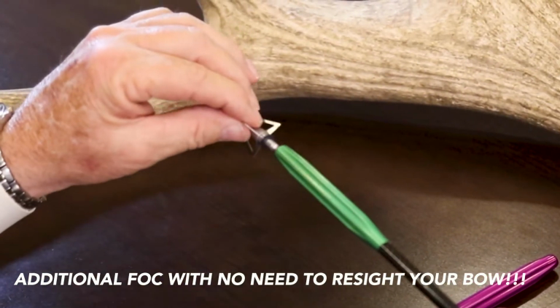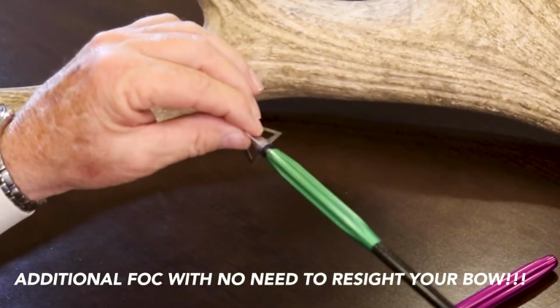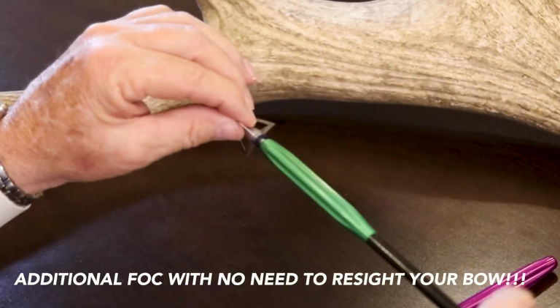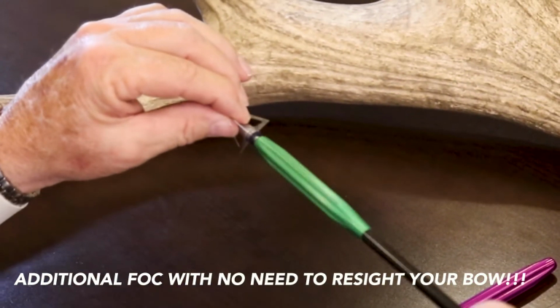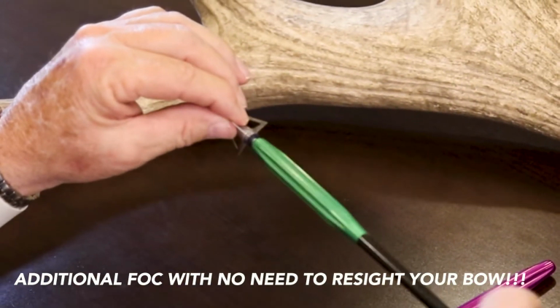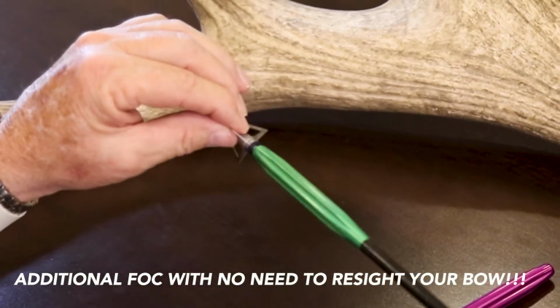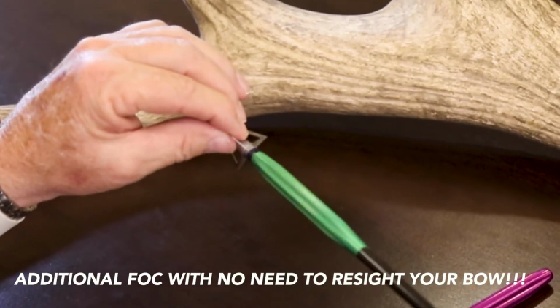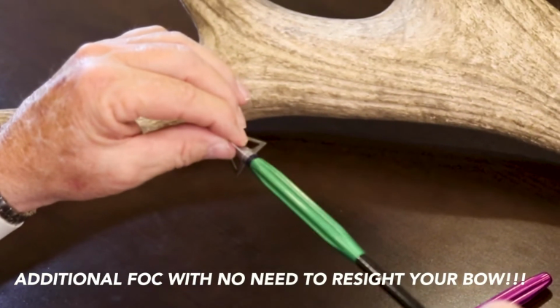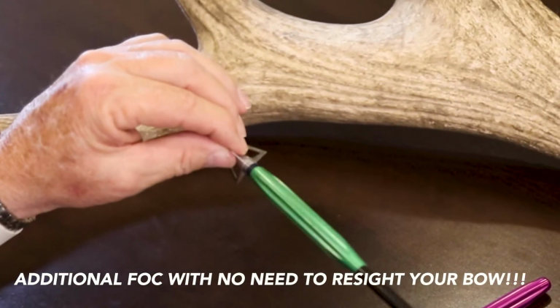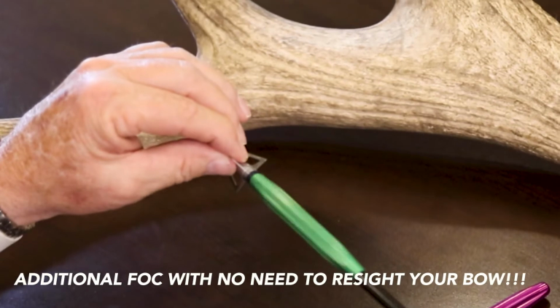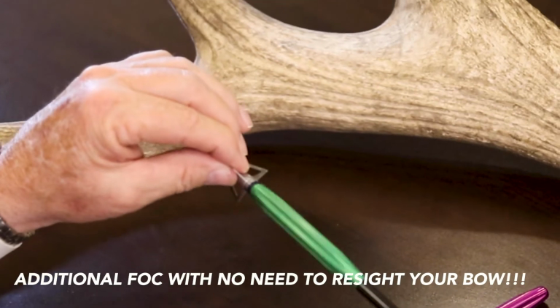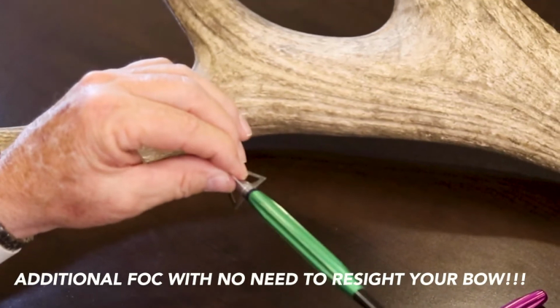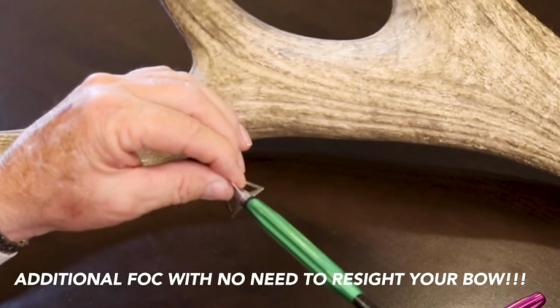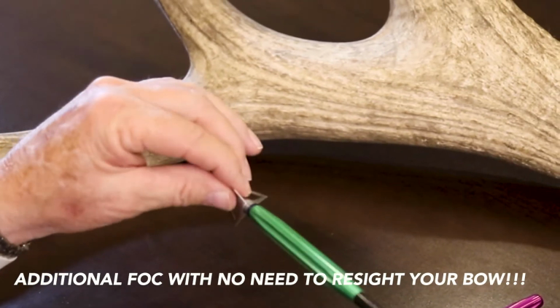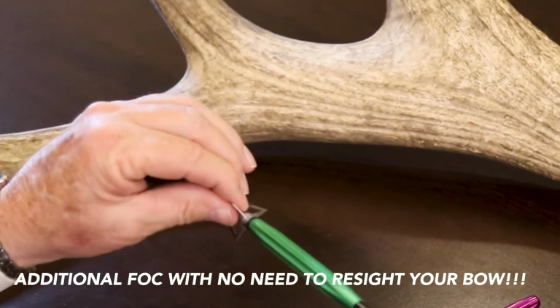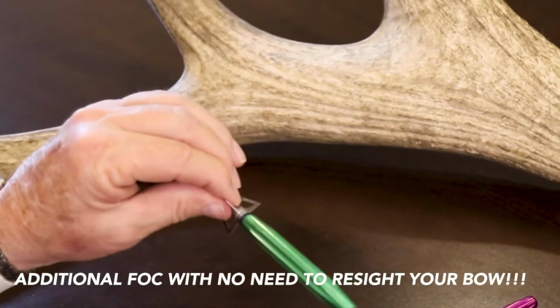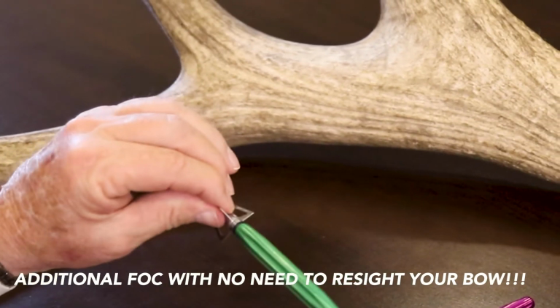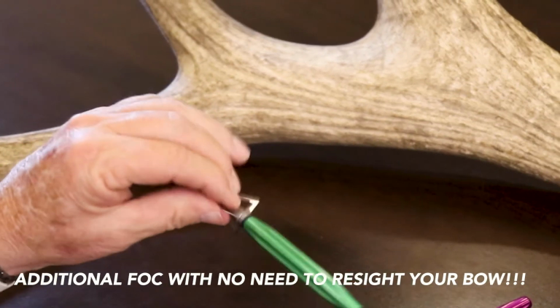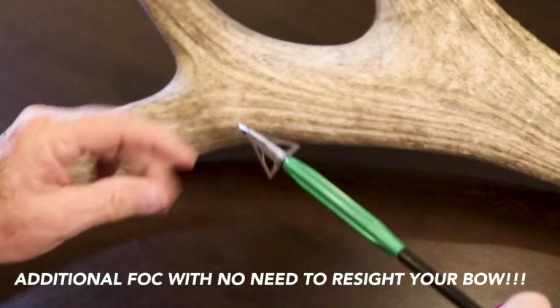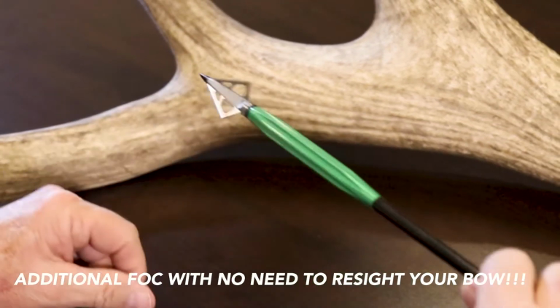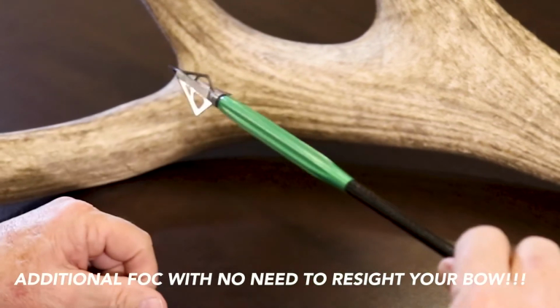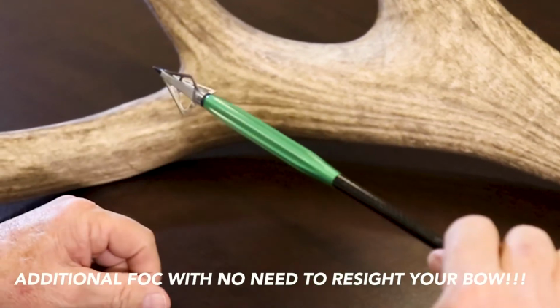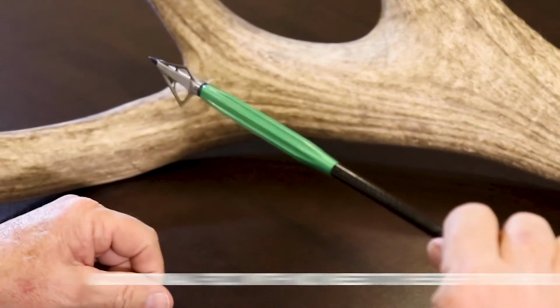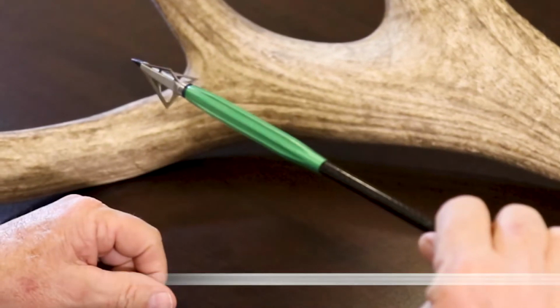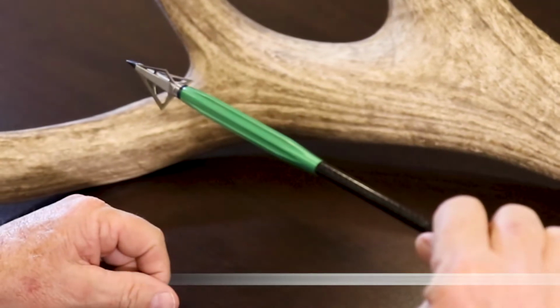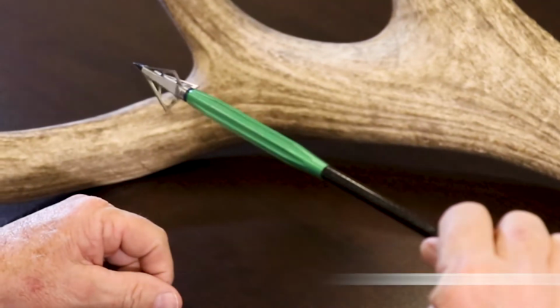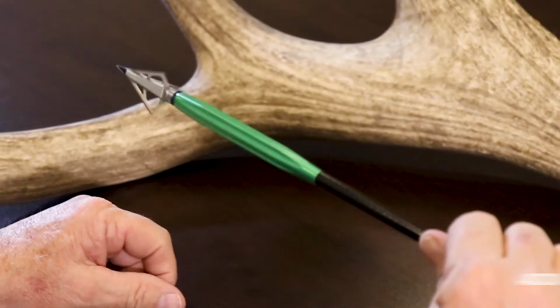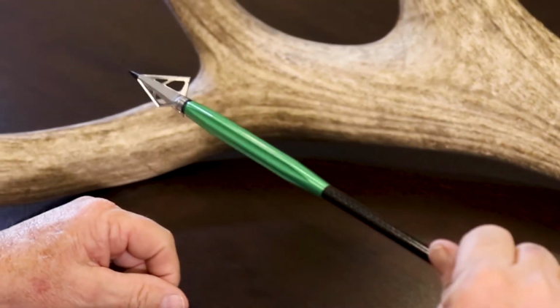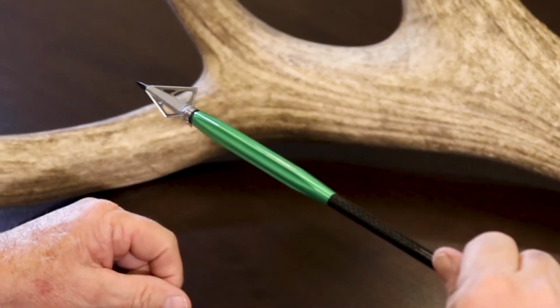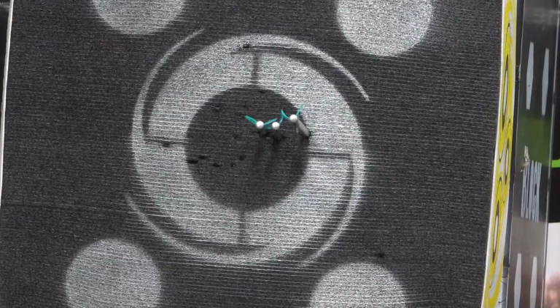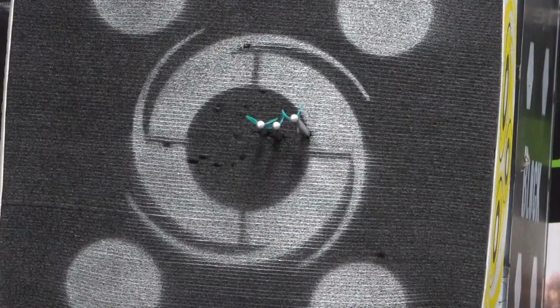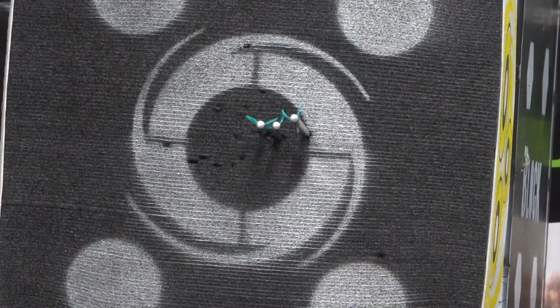Take any broadhead of your choice. Doesn't matter if it's expandable or thick — that's one of the cool features of it.